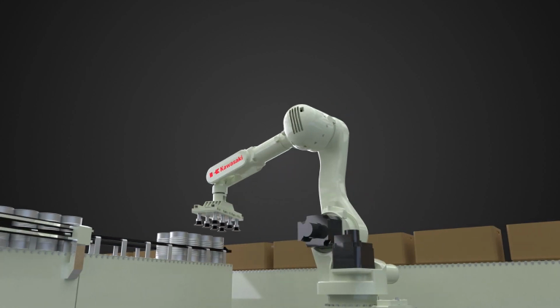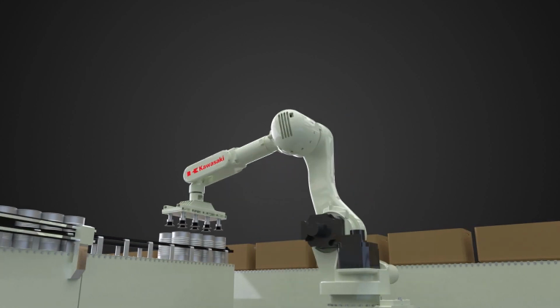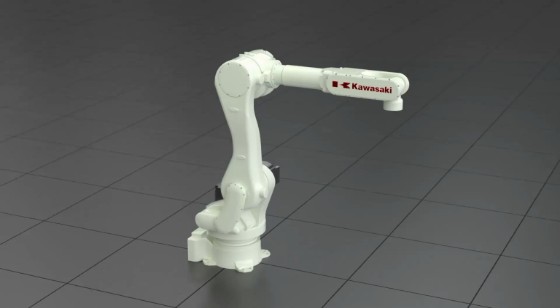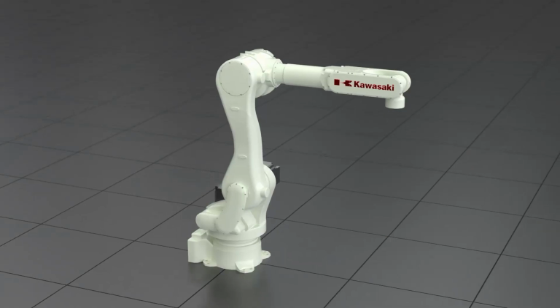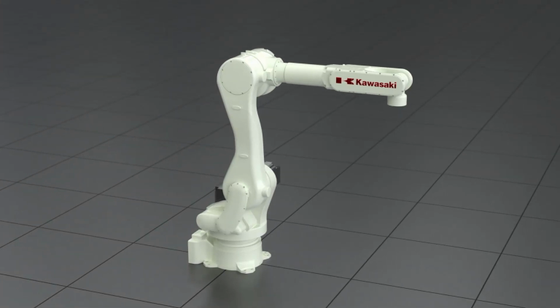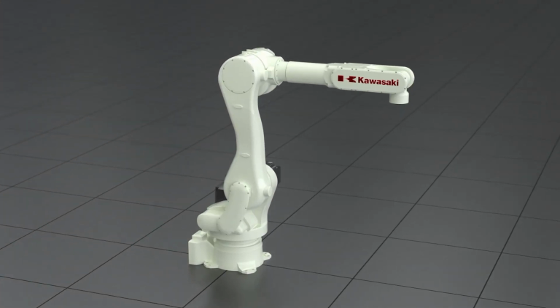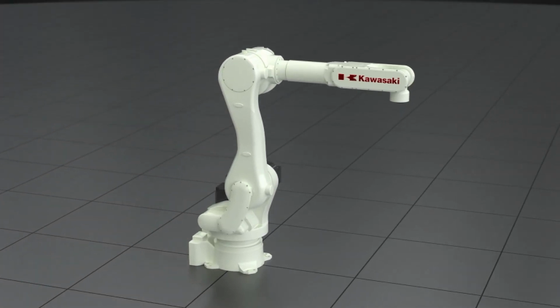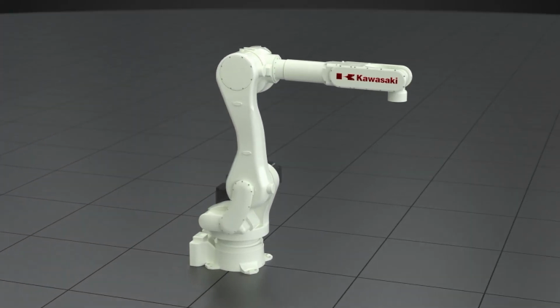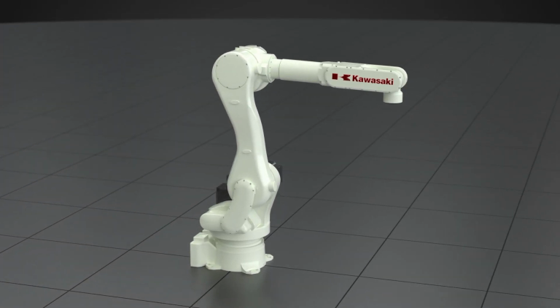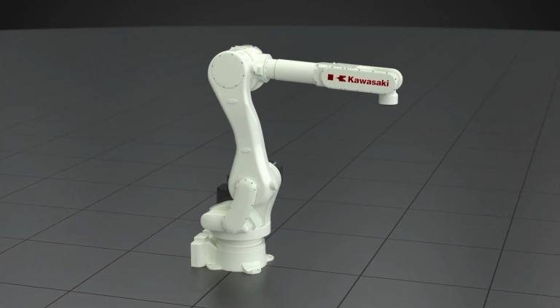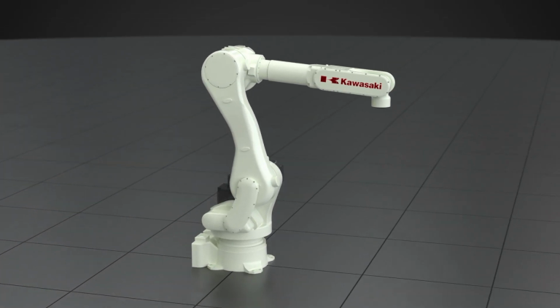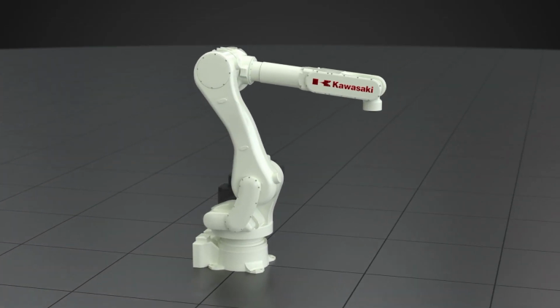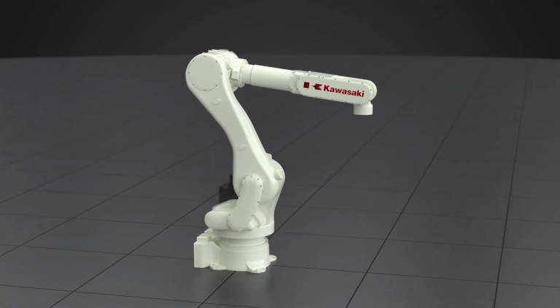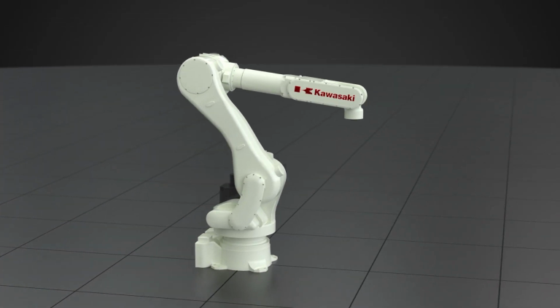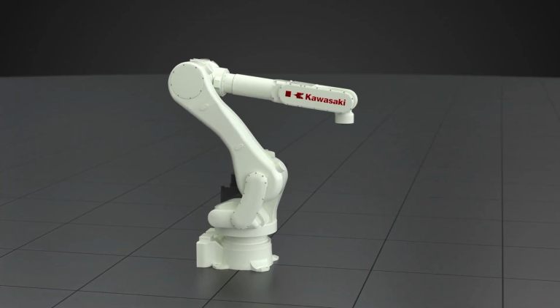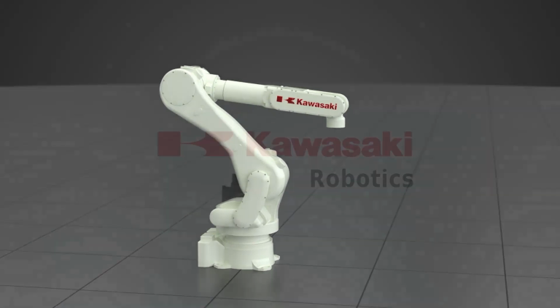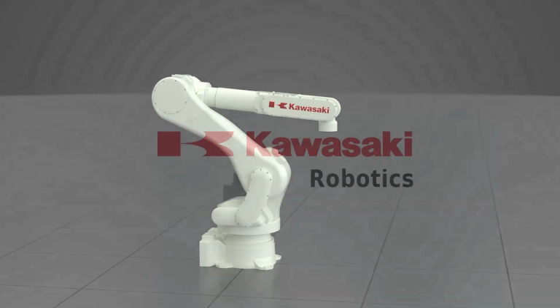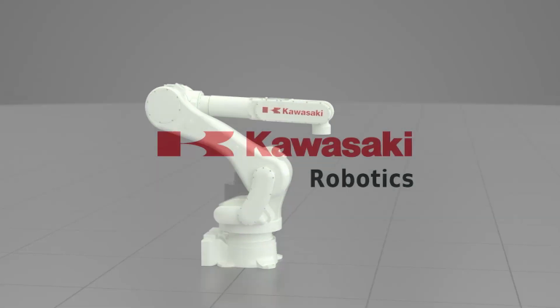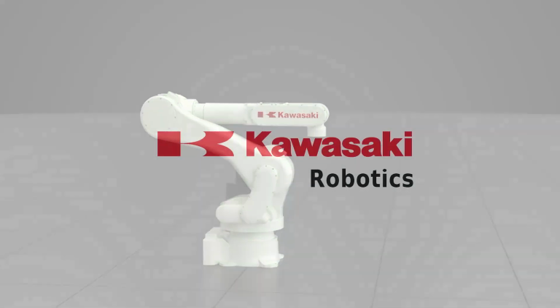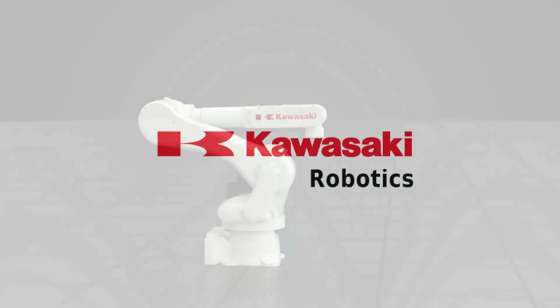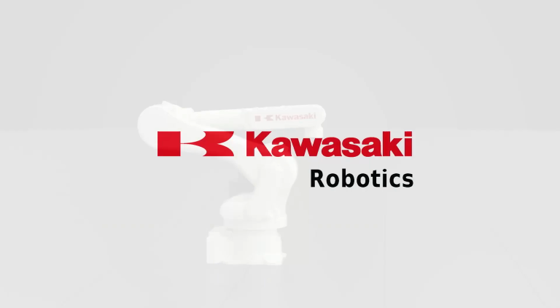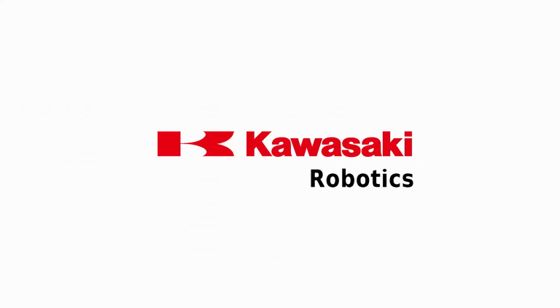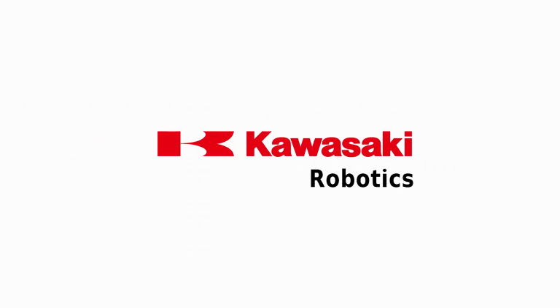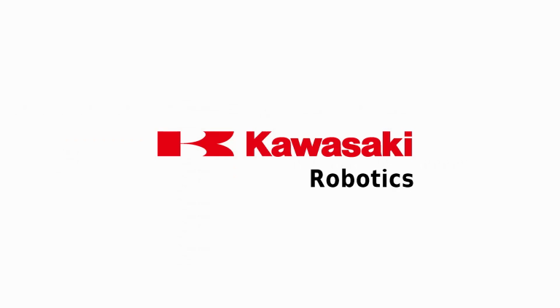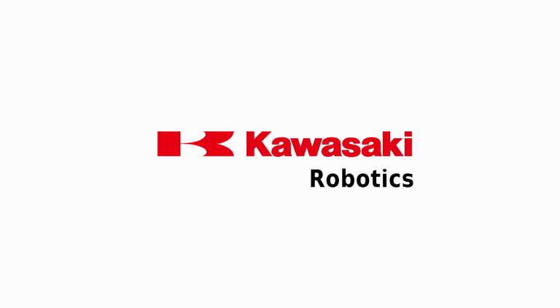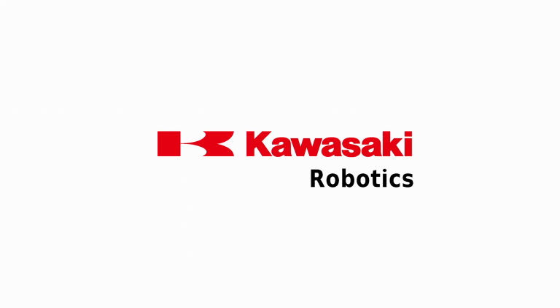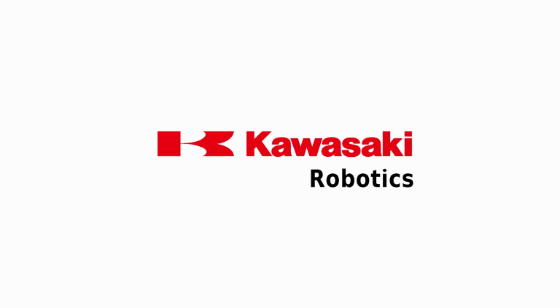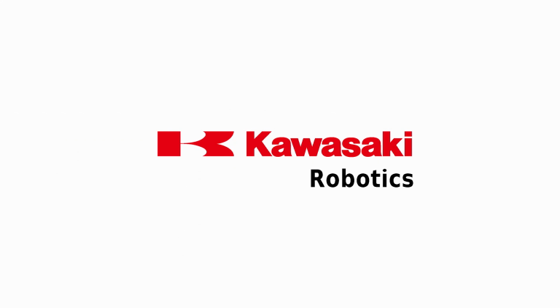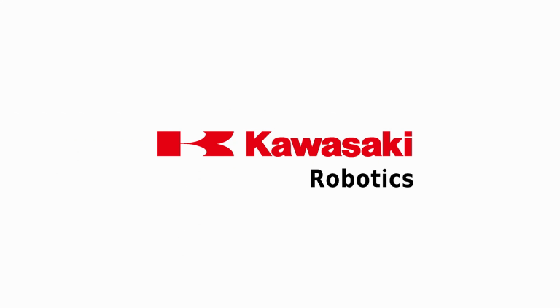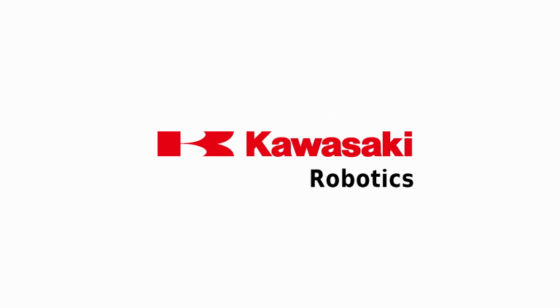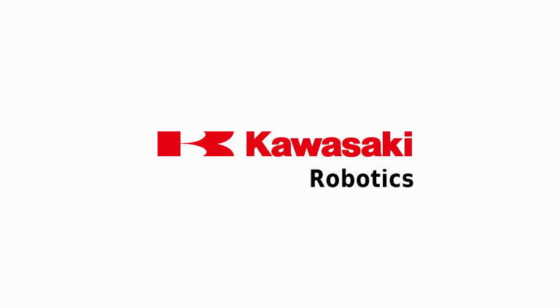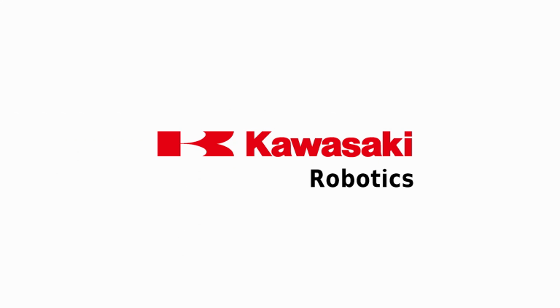The RD80N. Discover the world of Kawasaki Robotics.